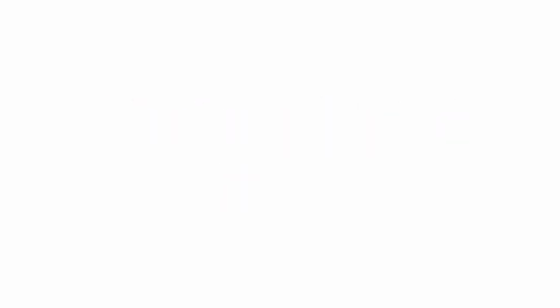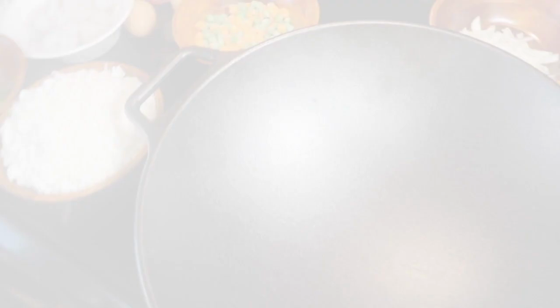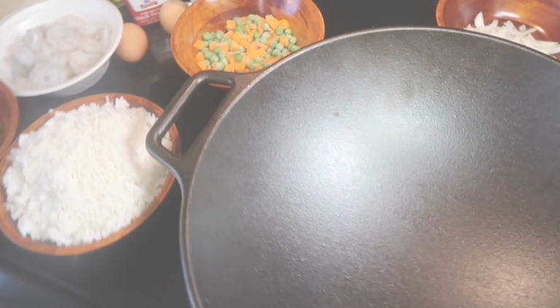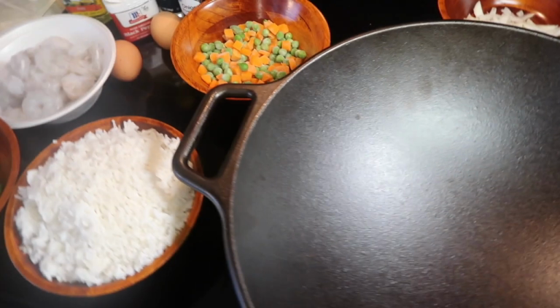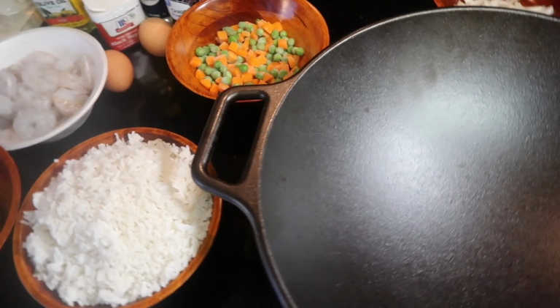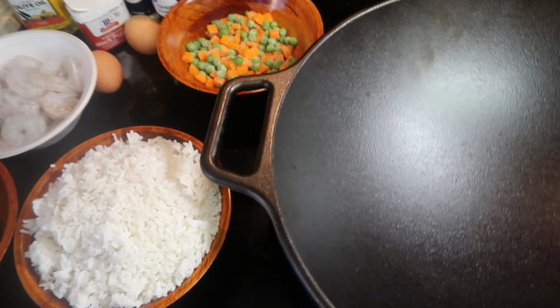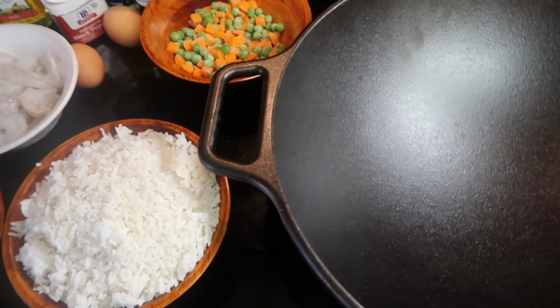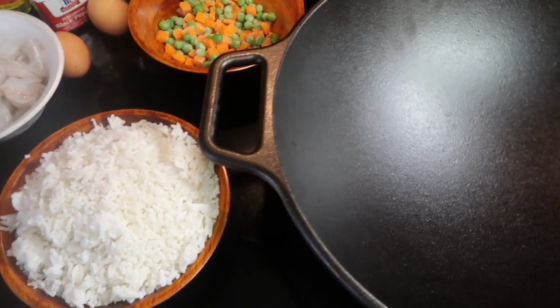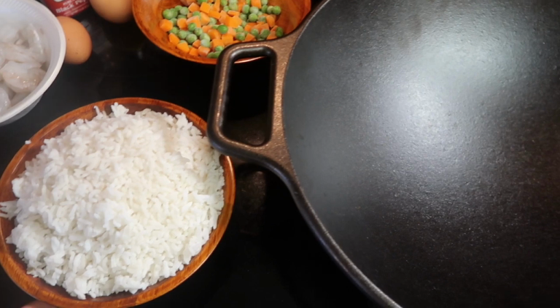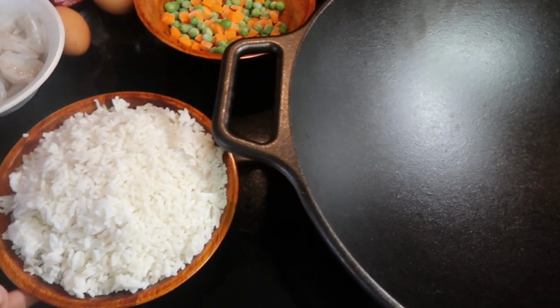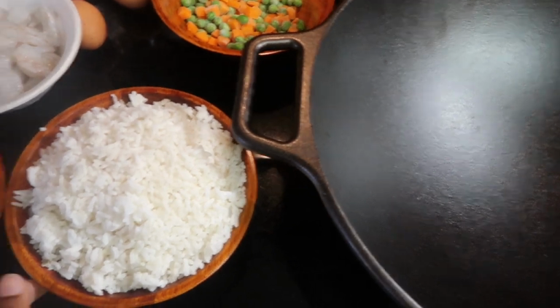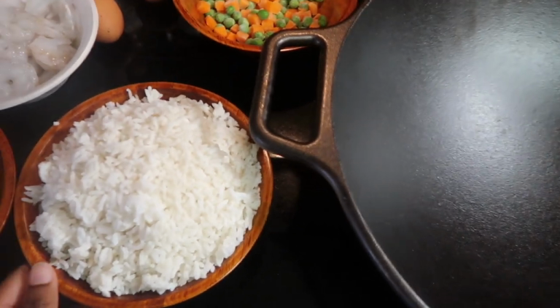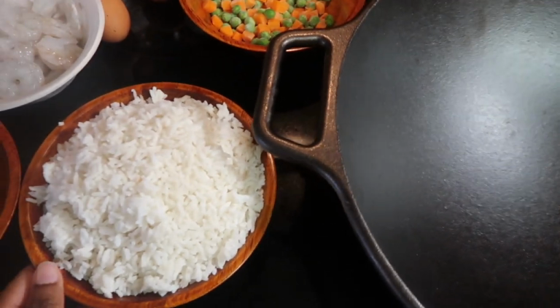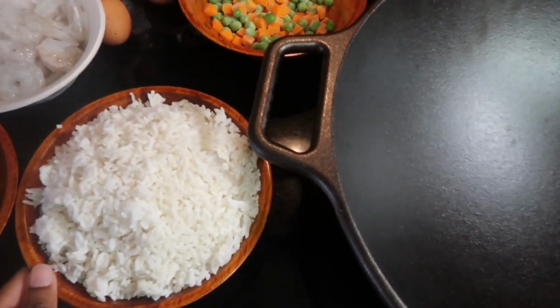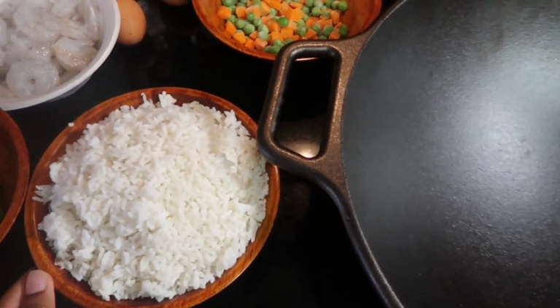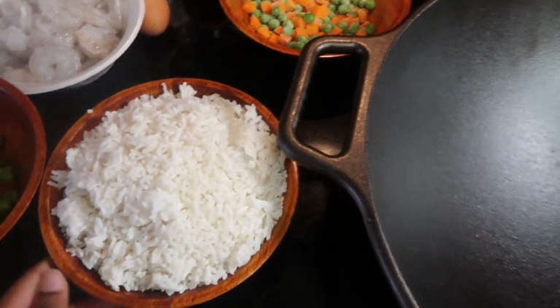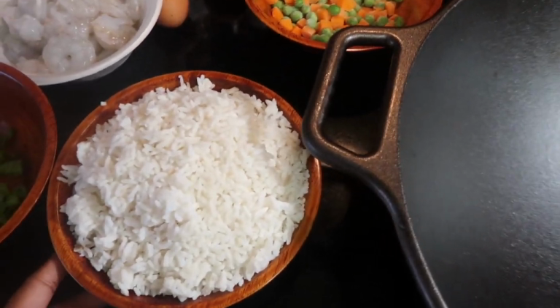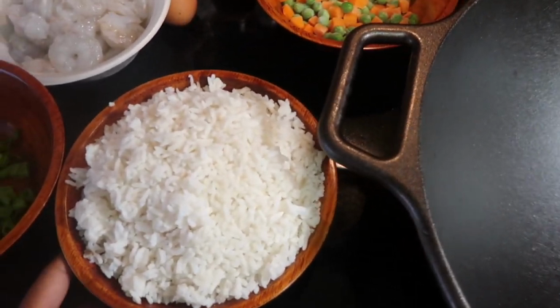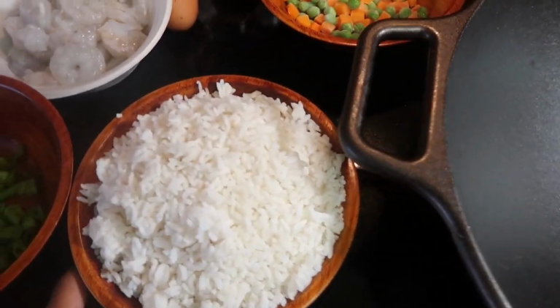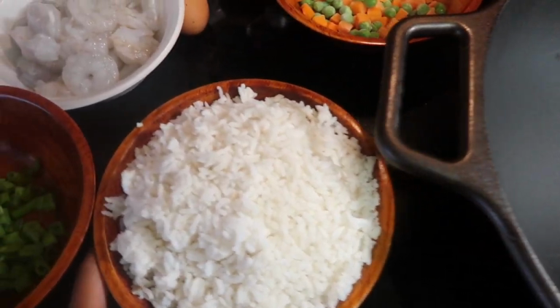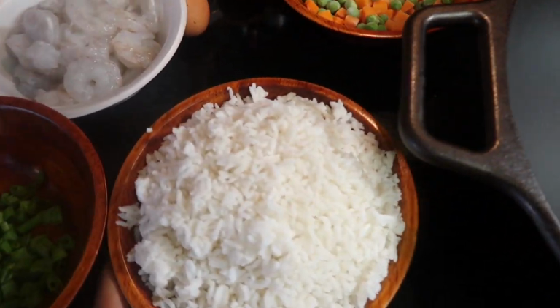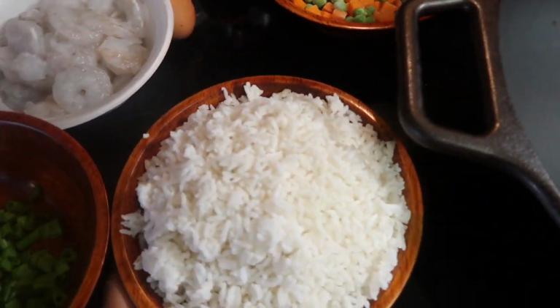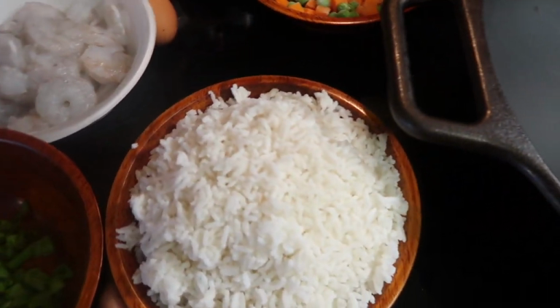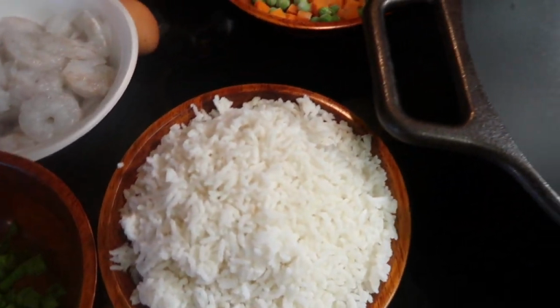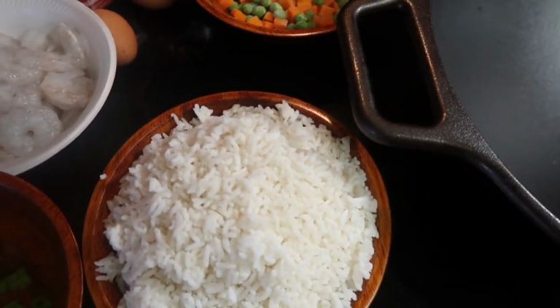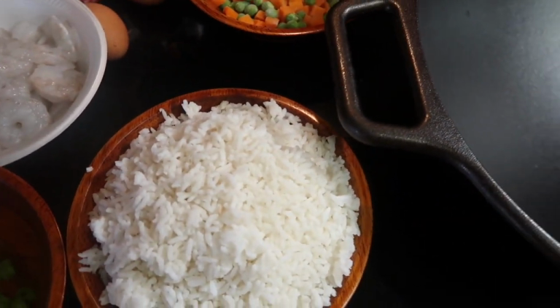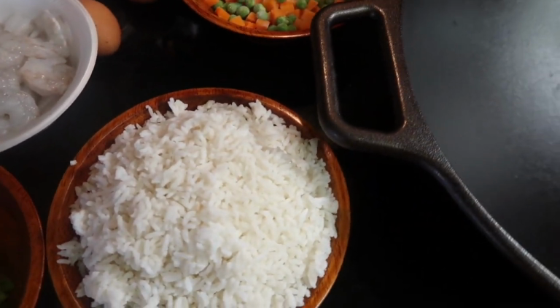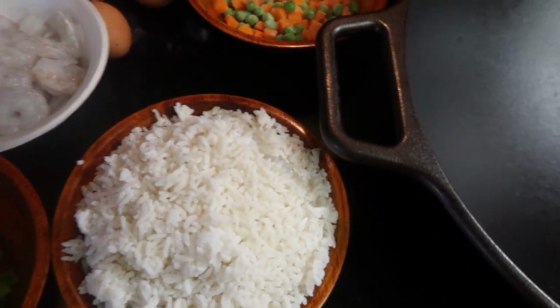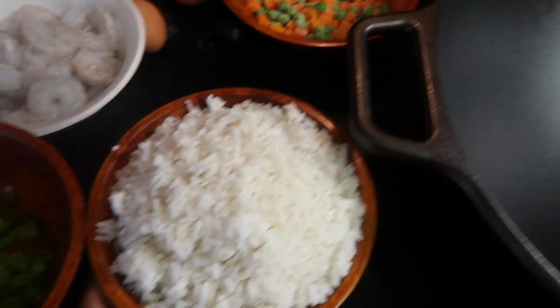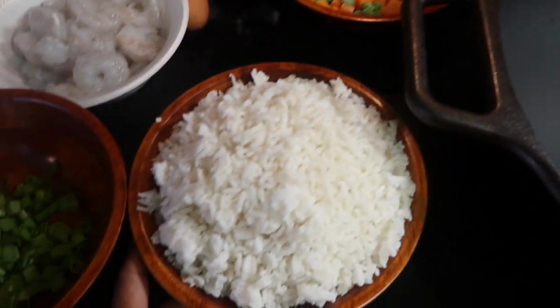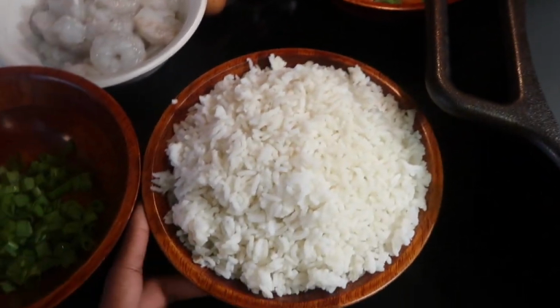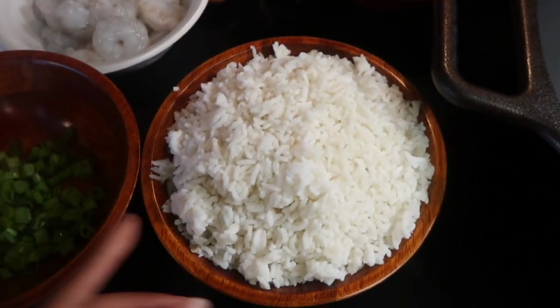Hey guys, welcome back to my channel. Today I'm going to show you guys how I make shrimp fried rice.